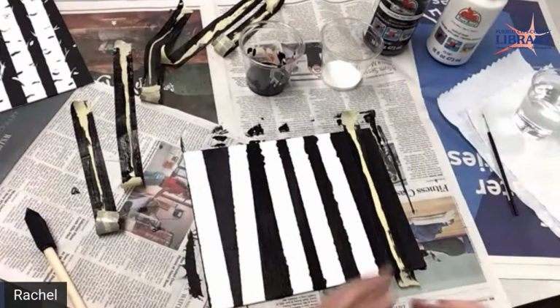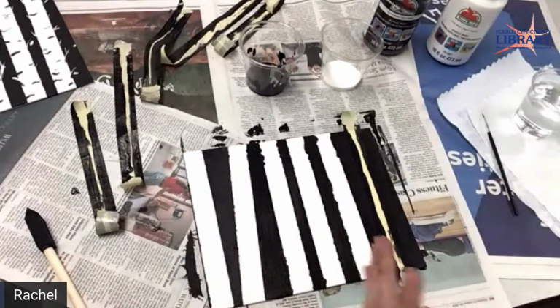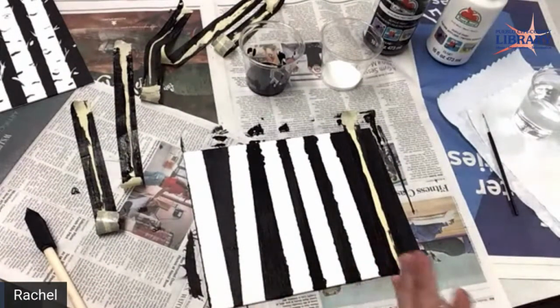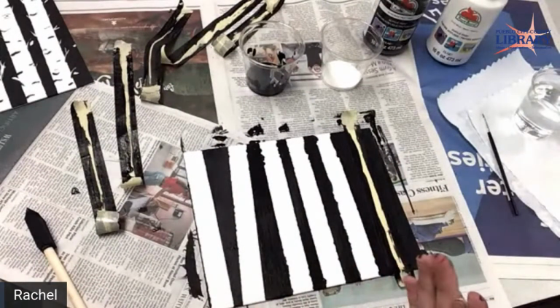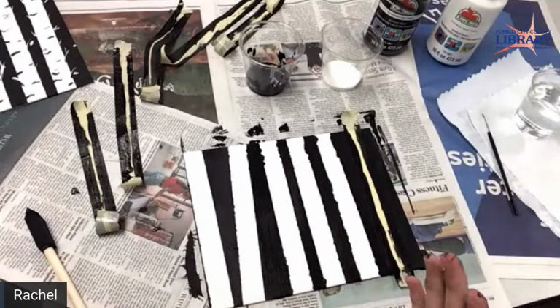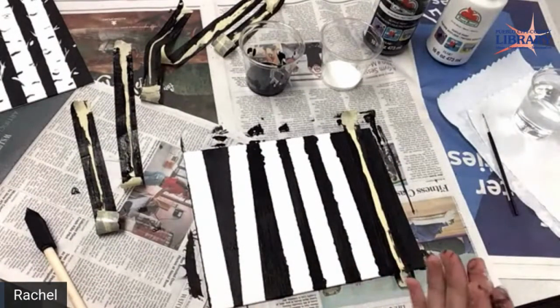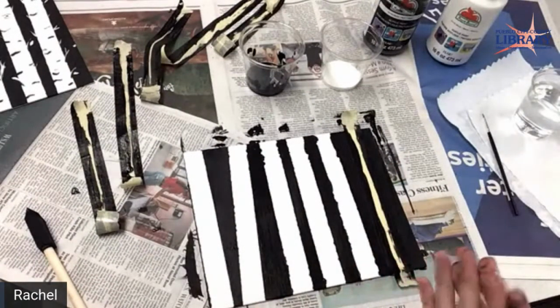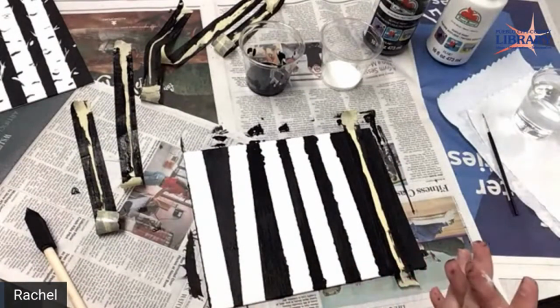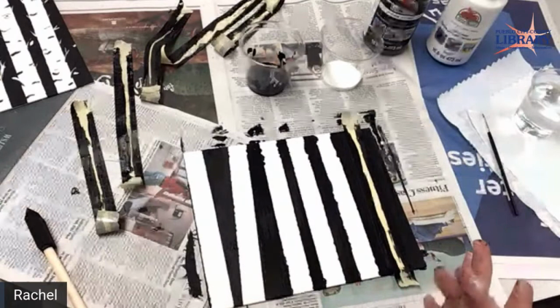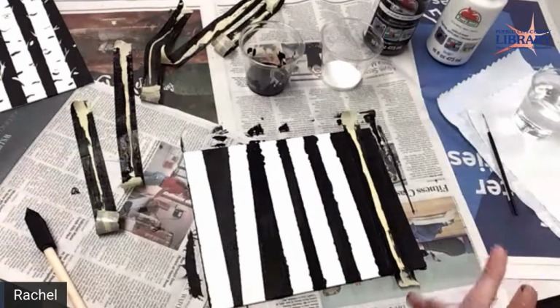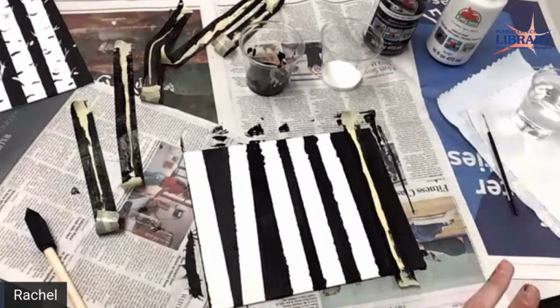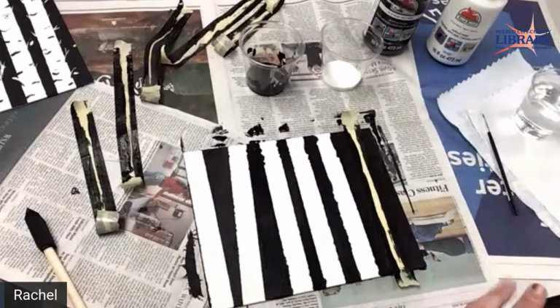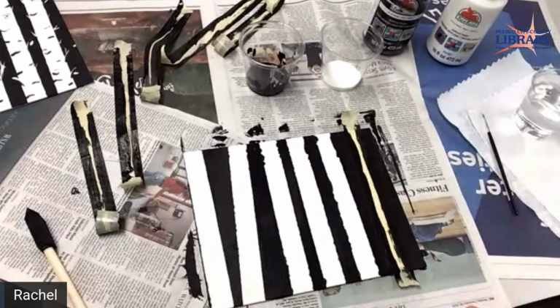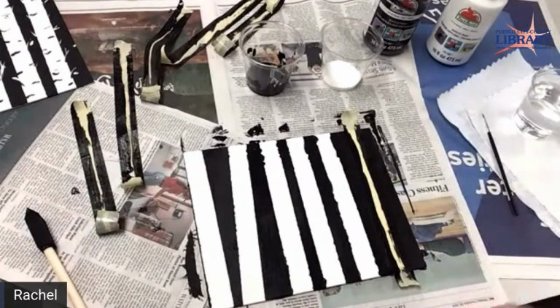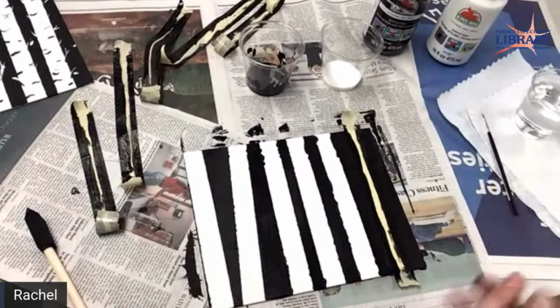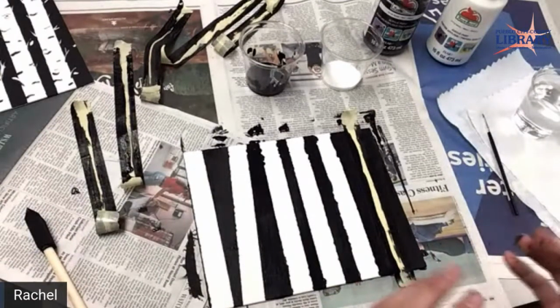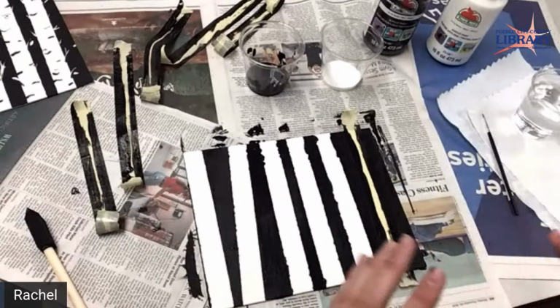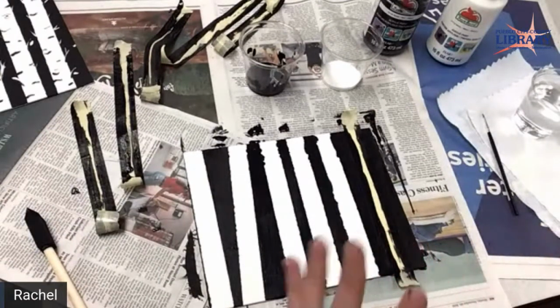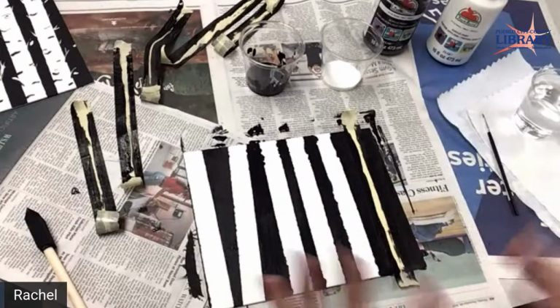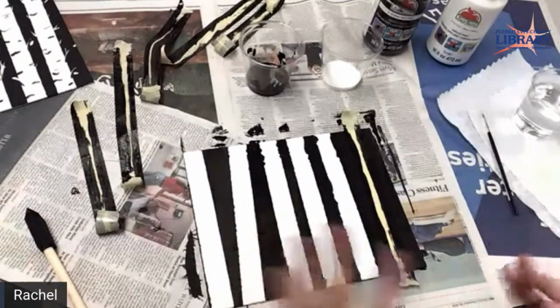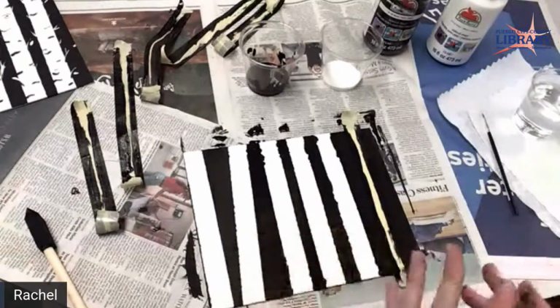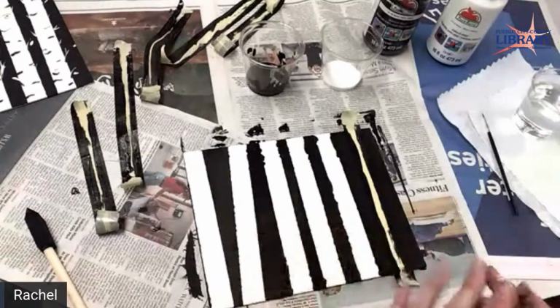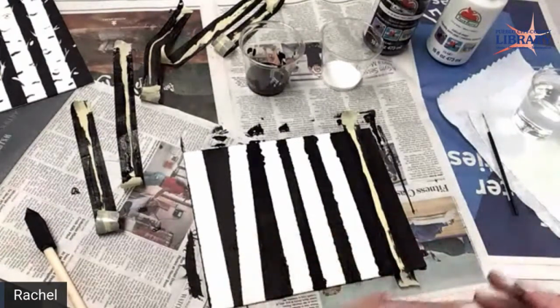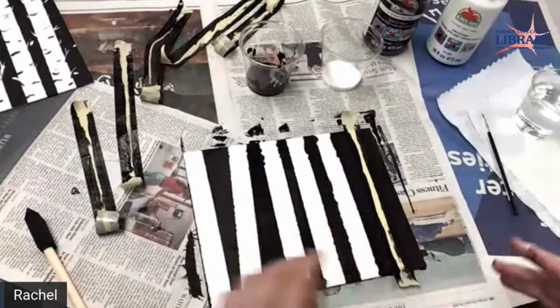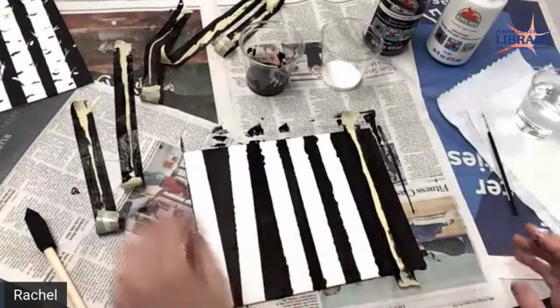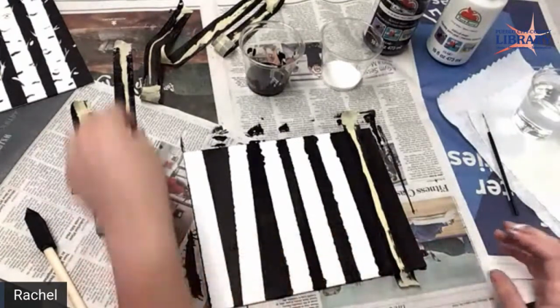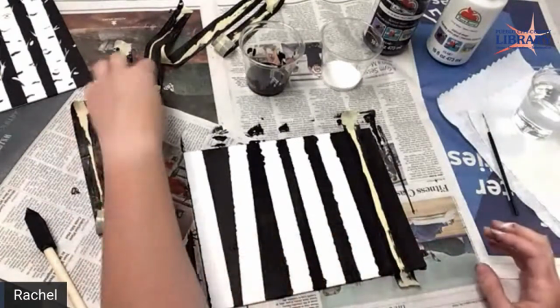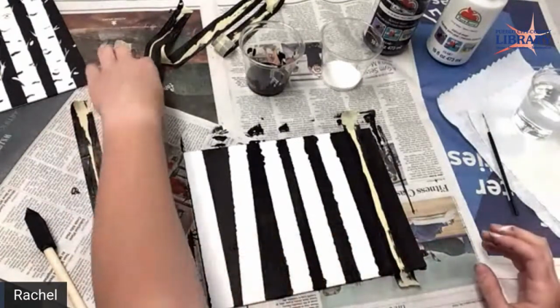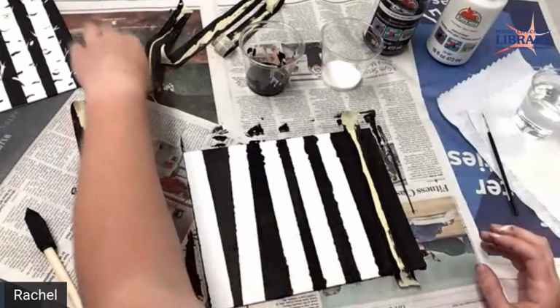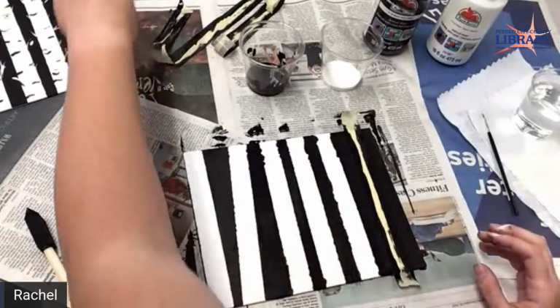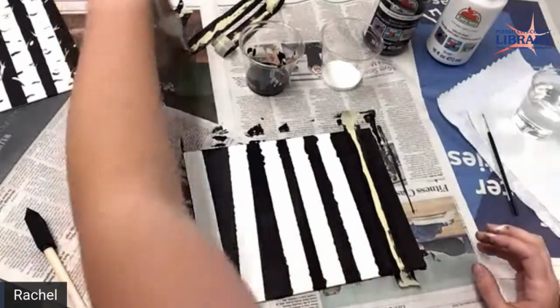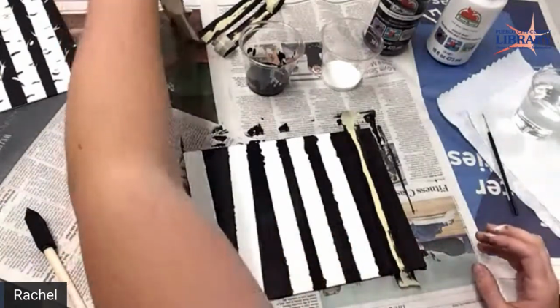This project is for the summer reading program. It's an adult craft for summer reading, so it was geared towards adults.